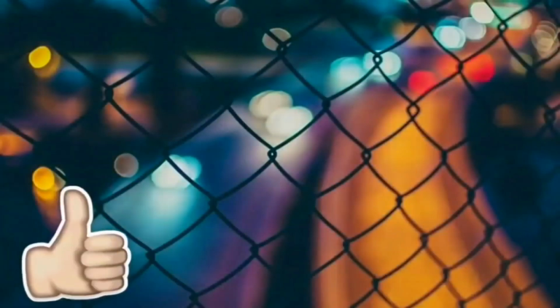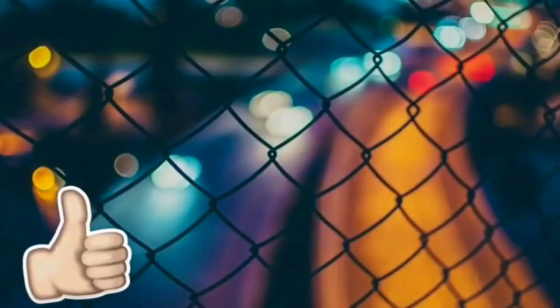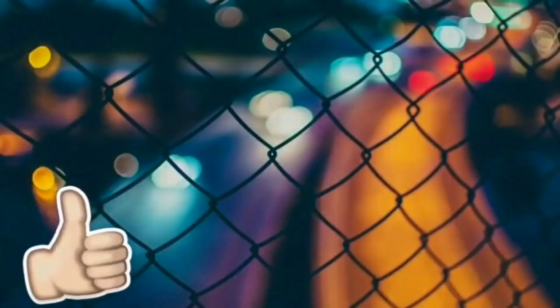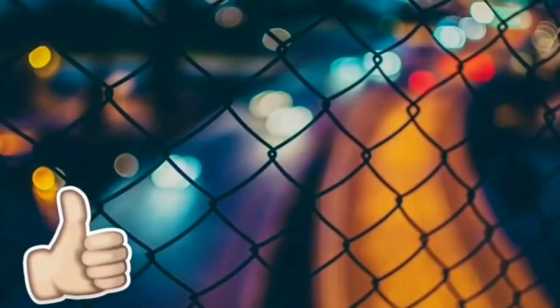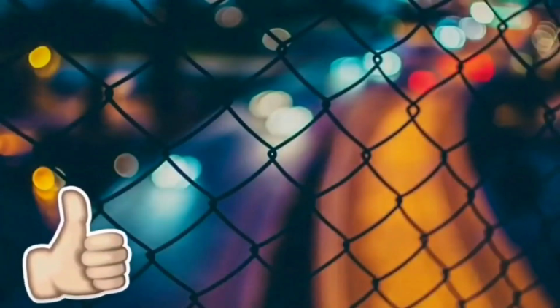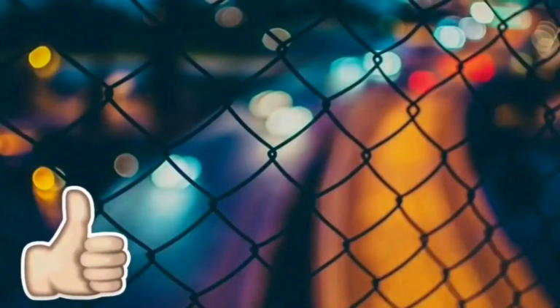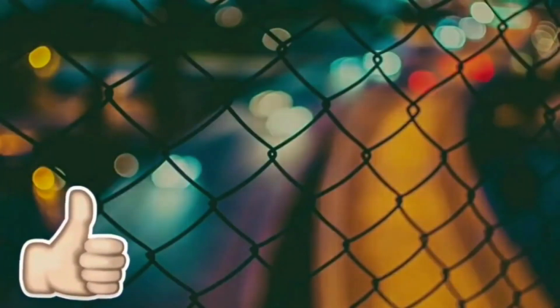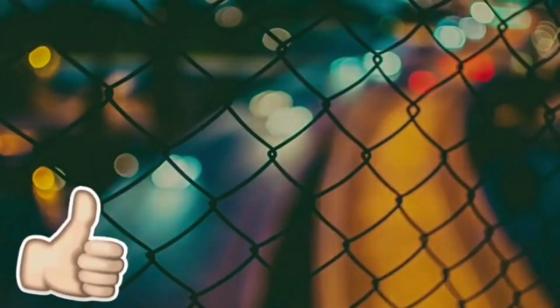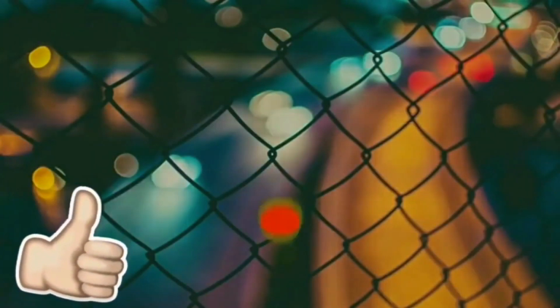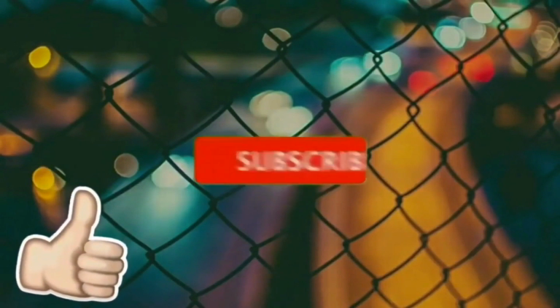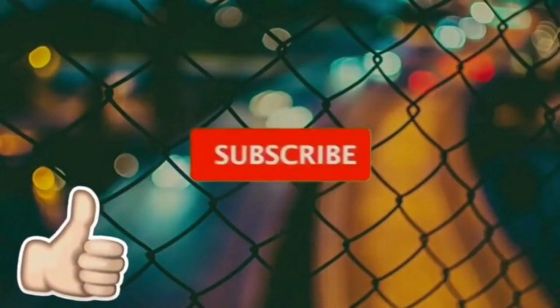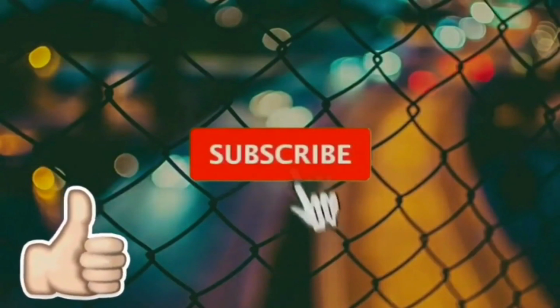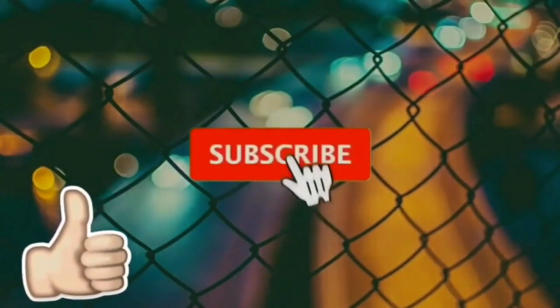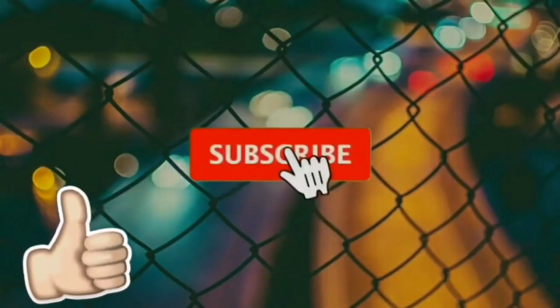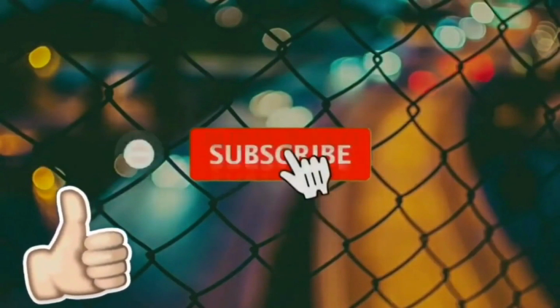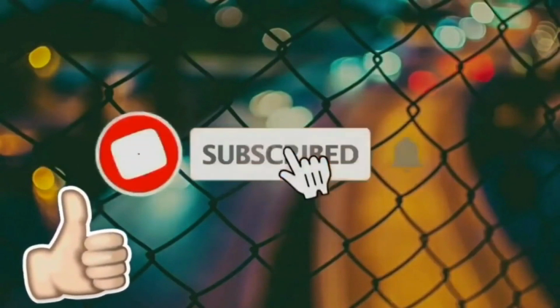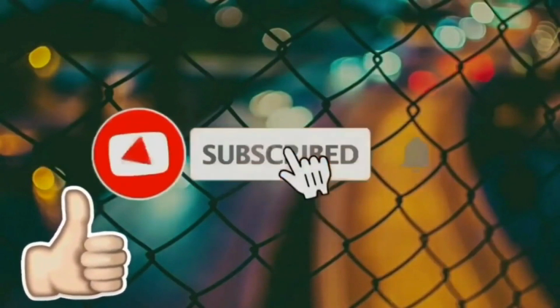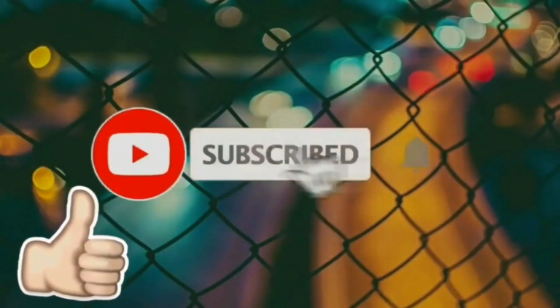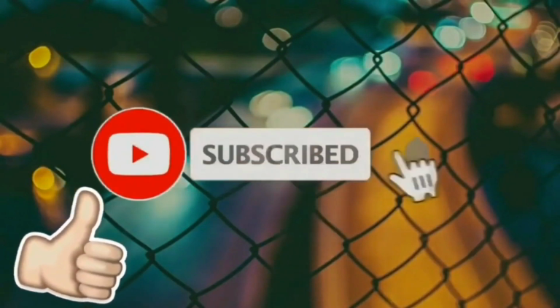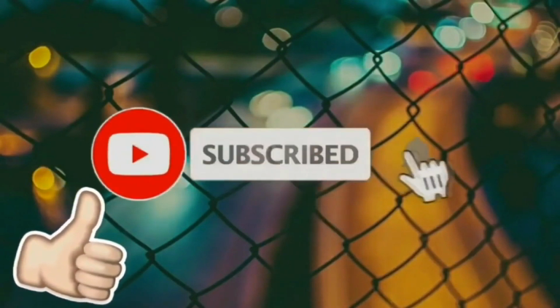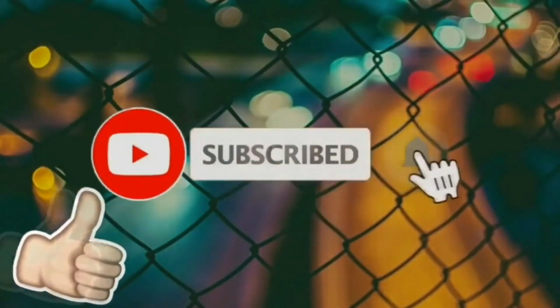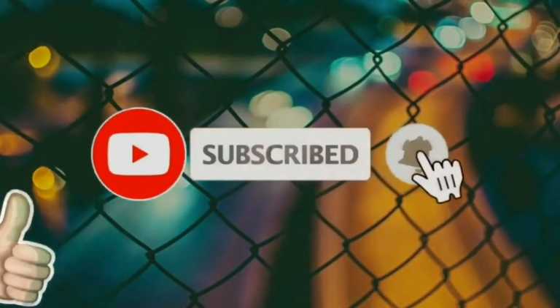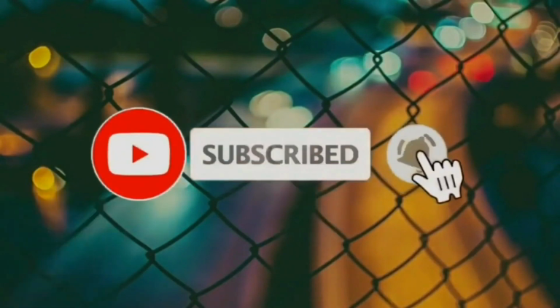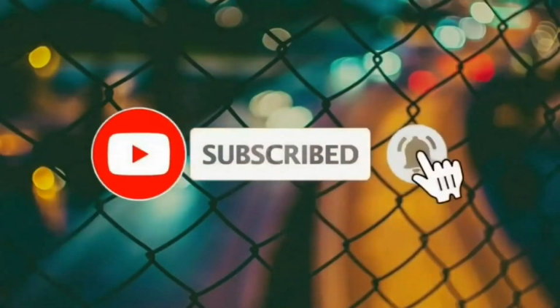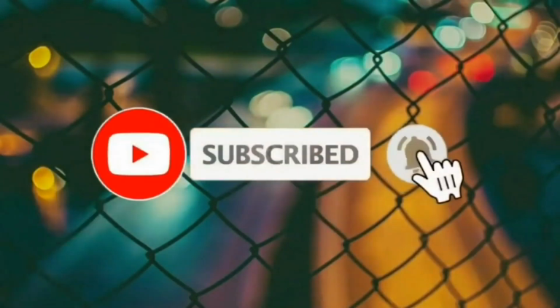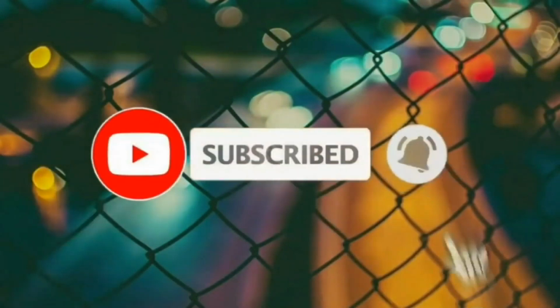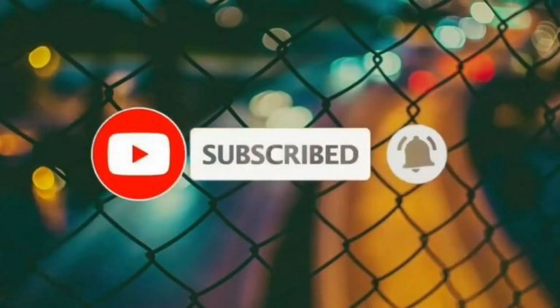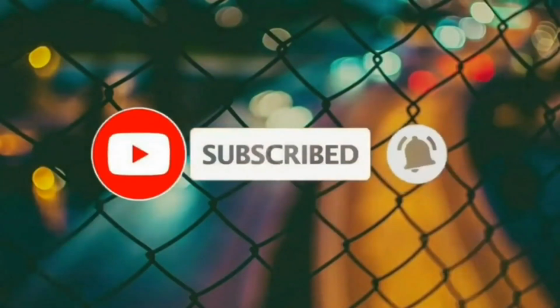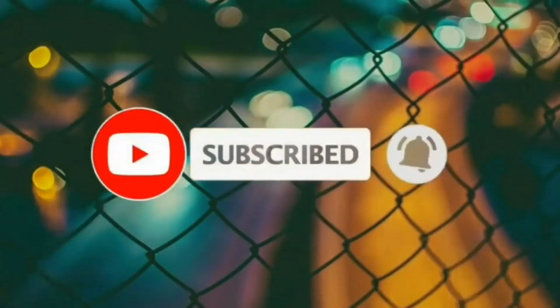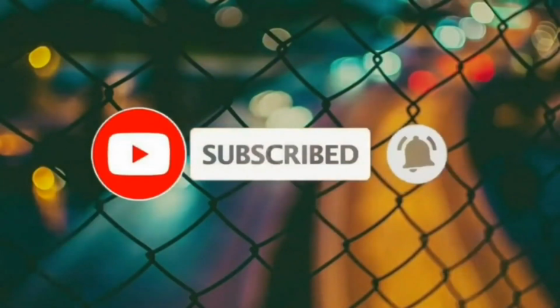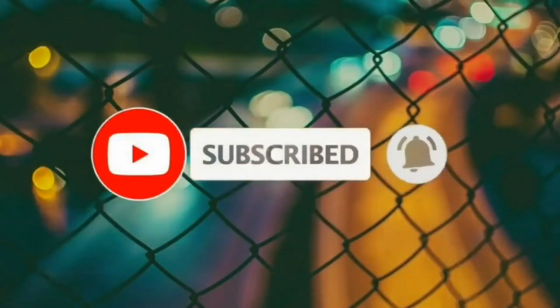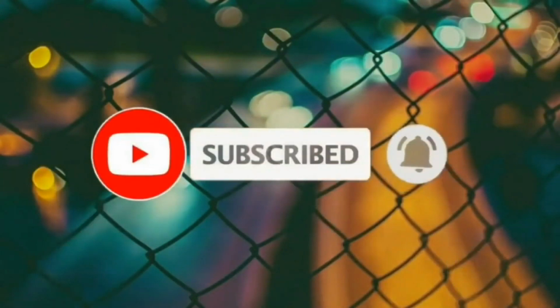If you liked this video, don't forget to like, comment, subscribe, and turn on the notification bell.